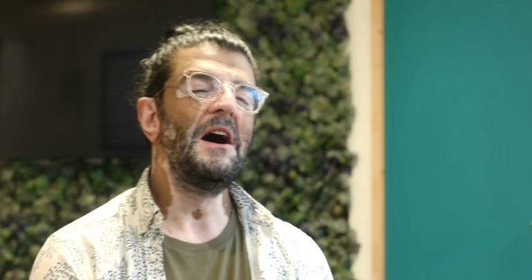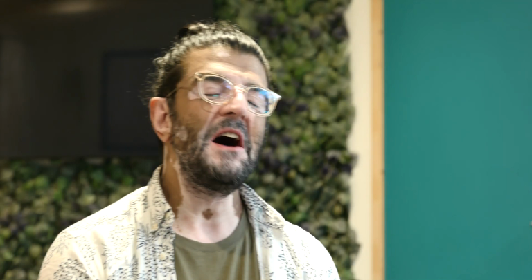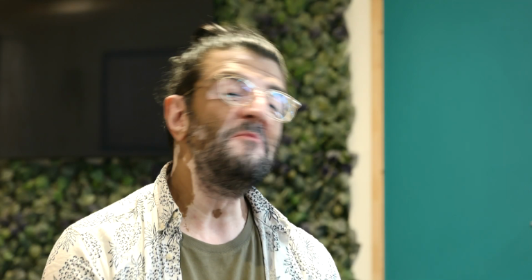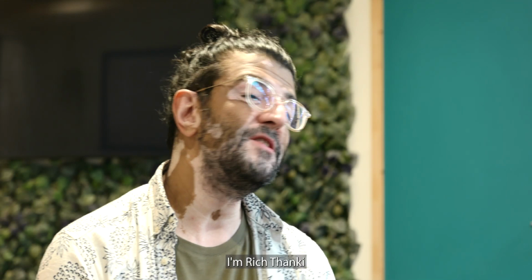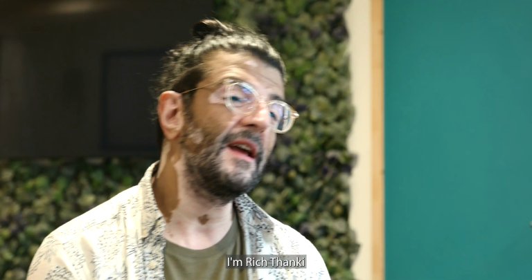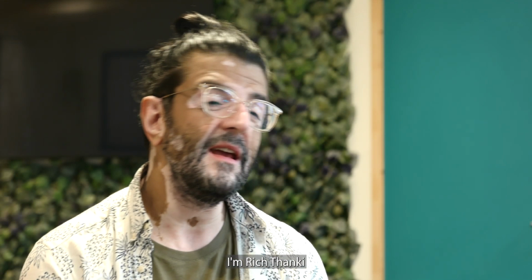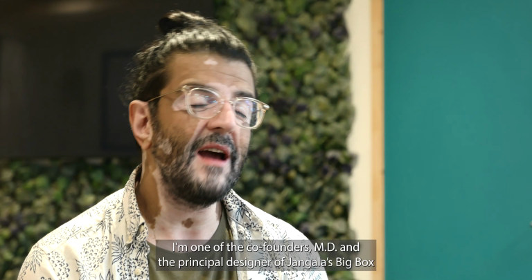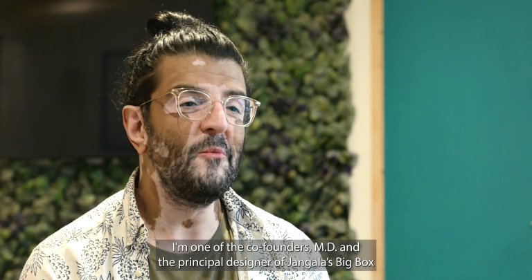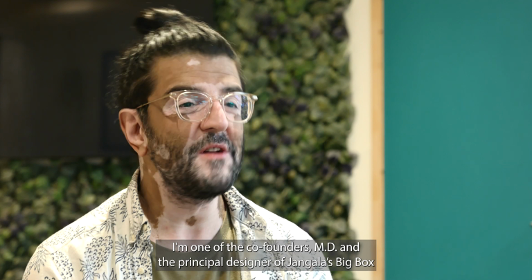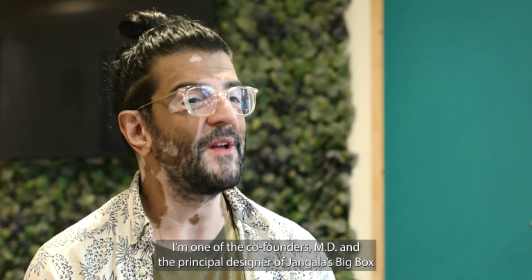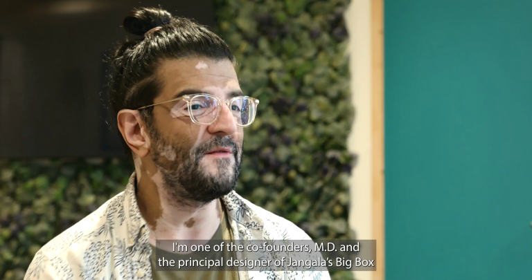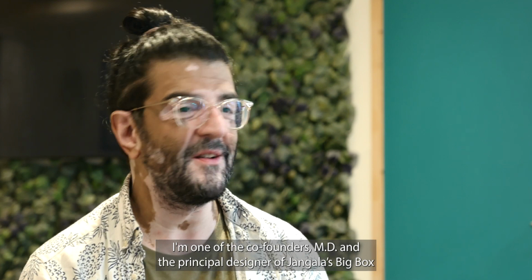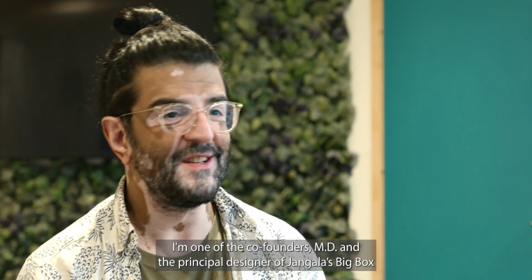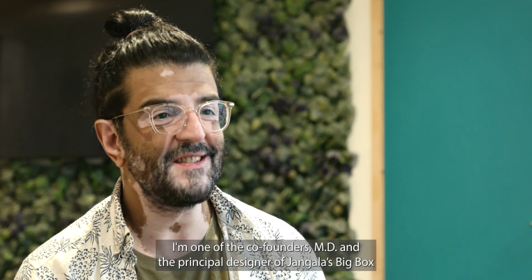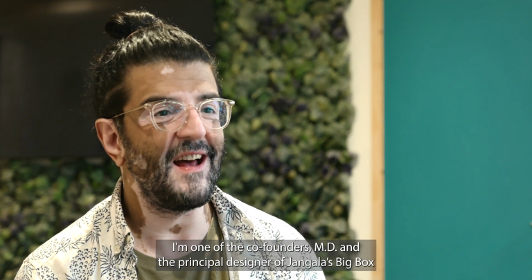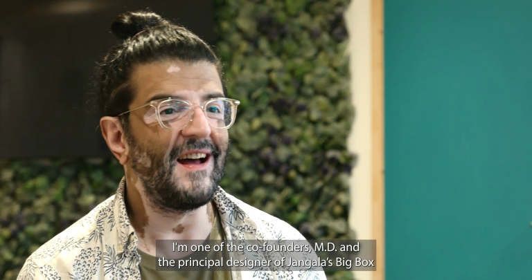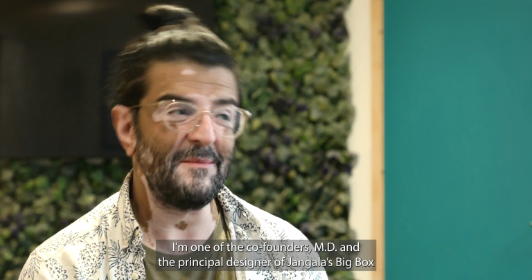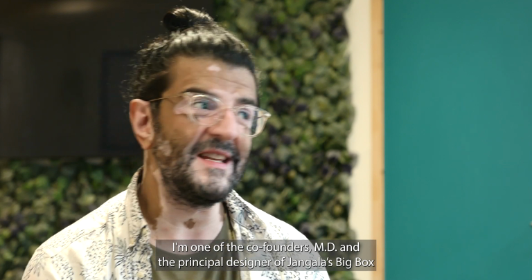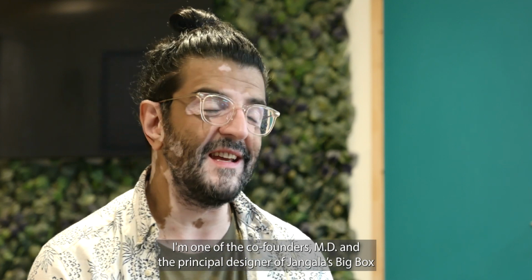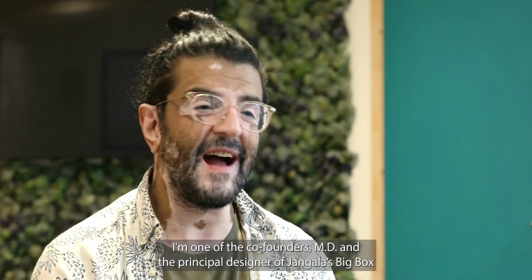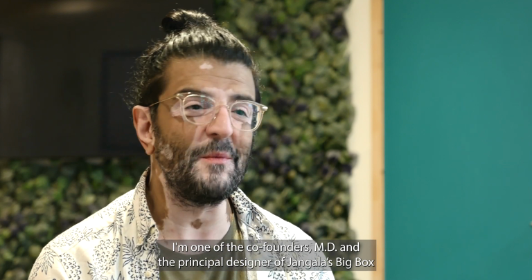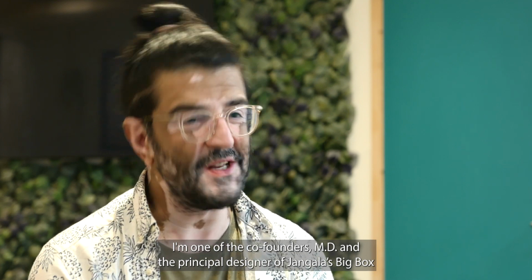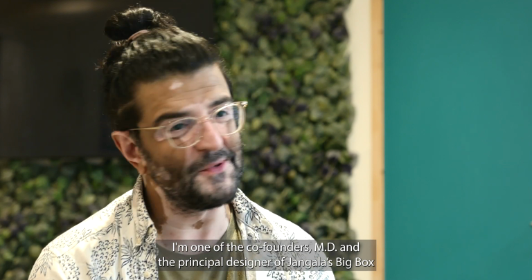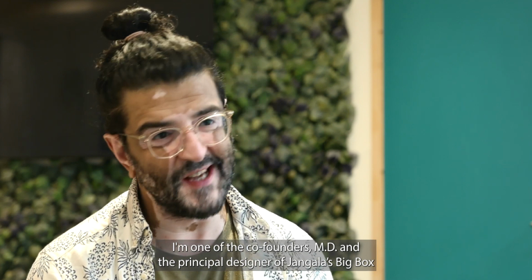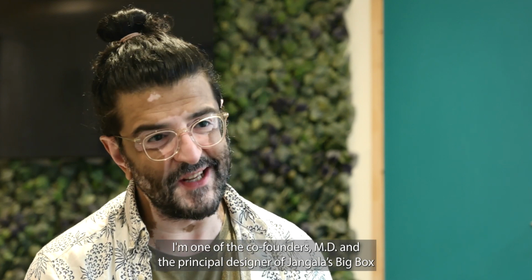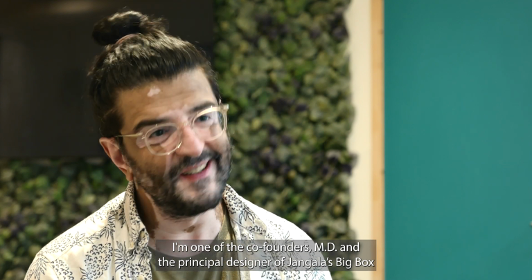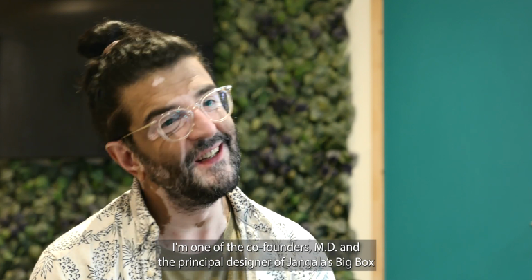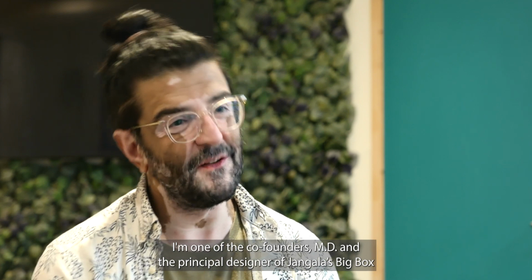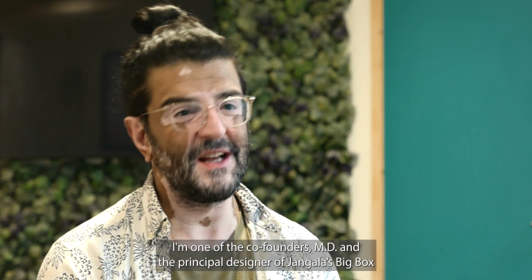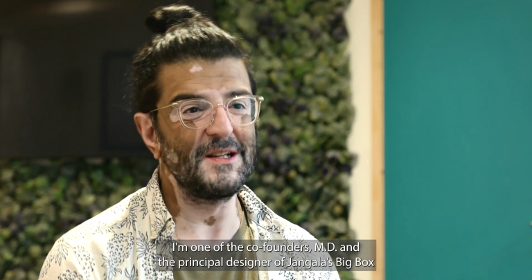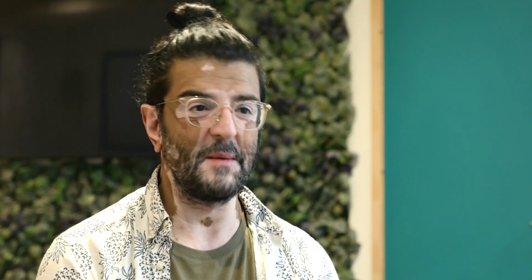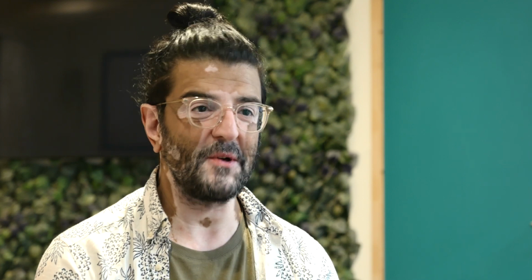I'm Rich Thankey, I'm one of the co-founders, MD and the principal designer of Cengala's Bigbox.